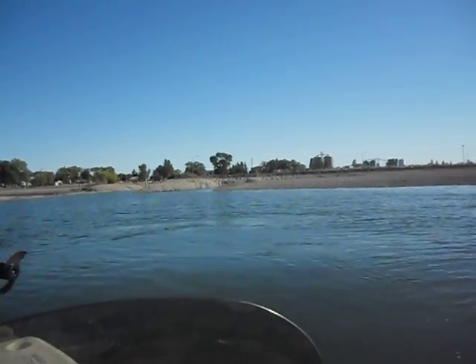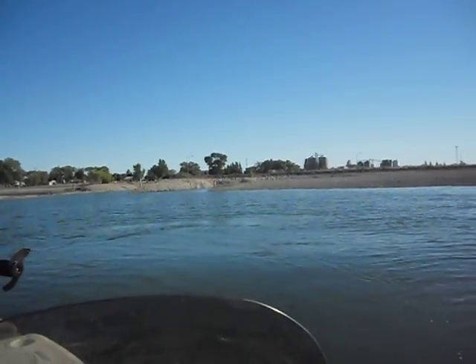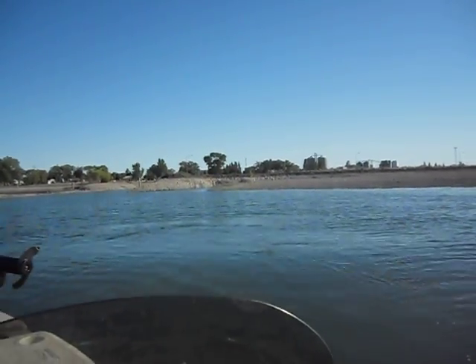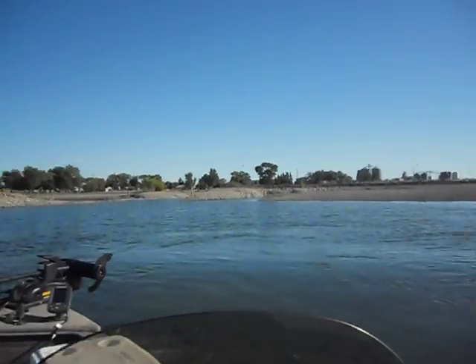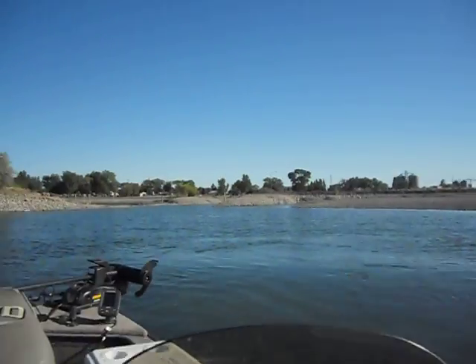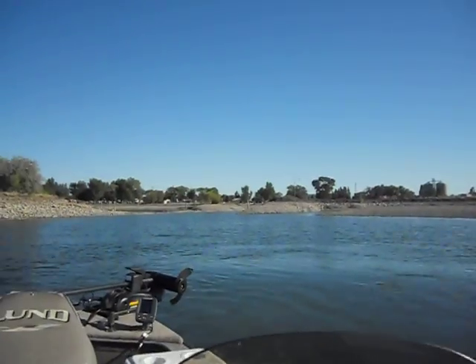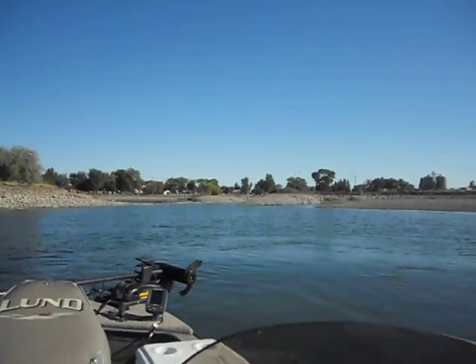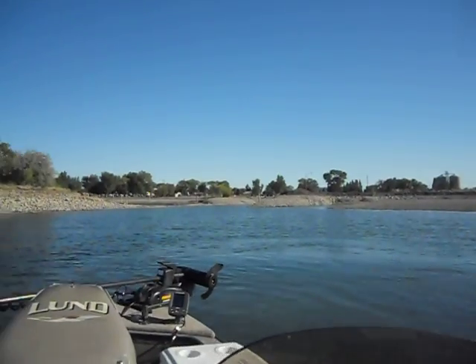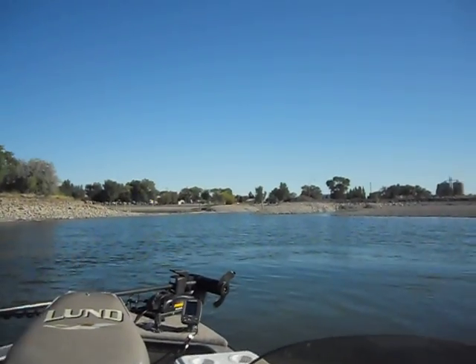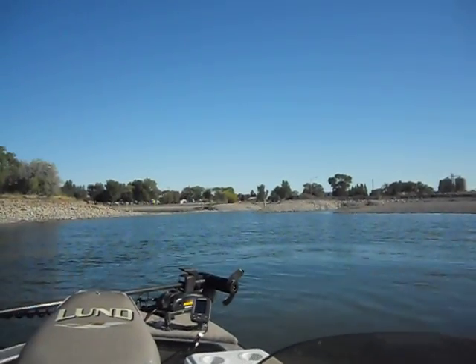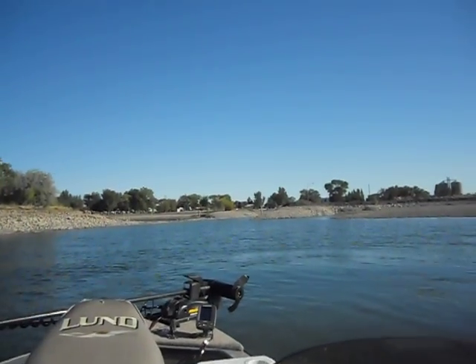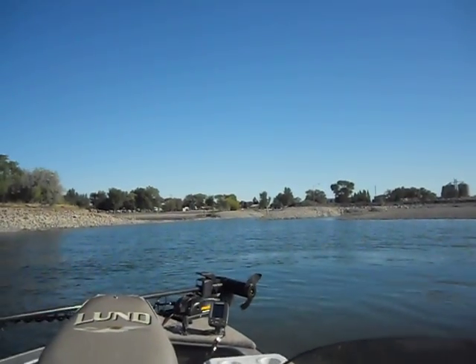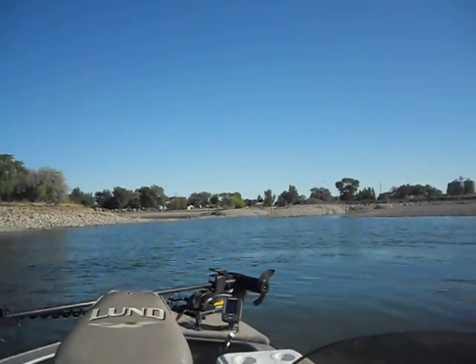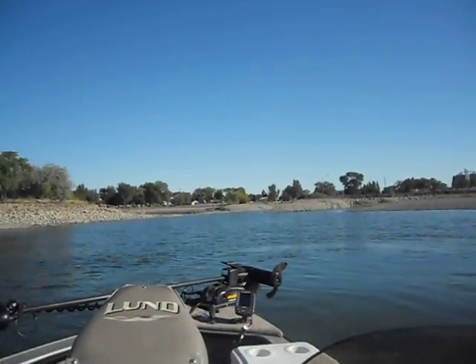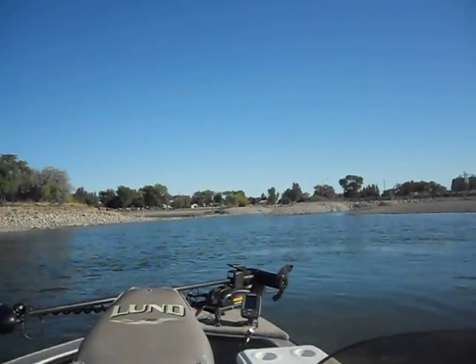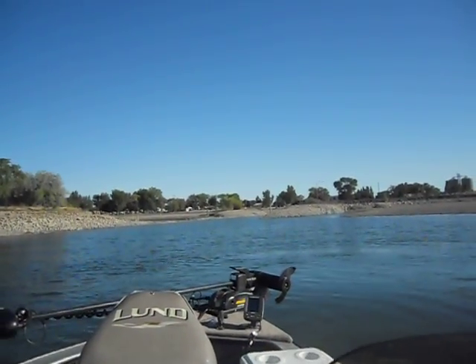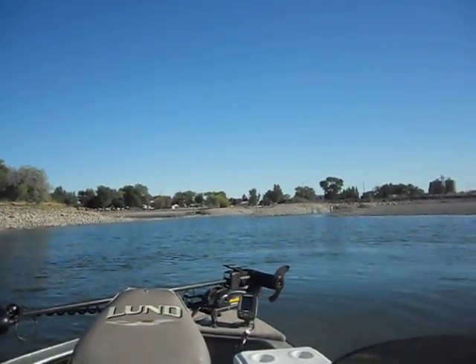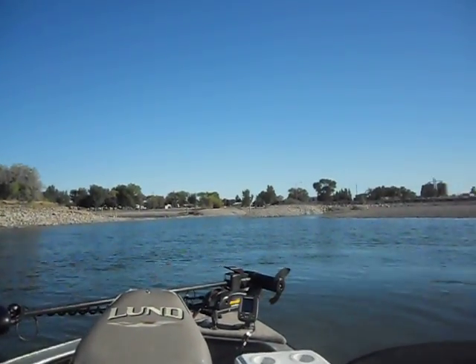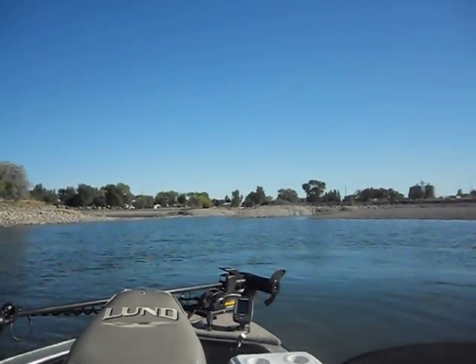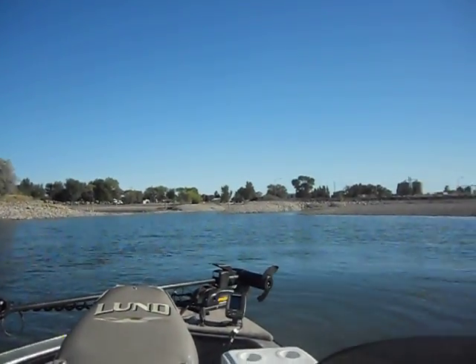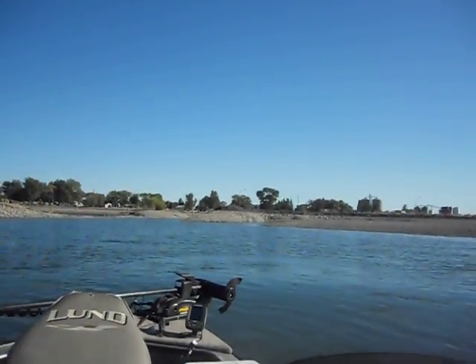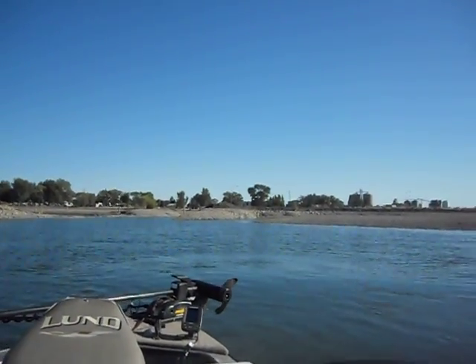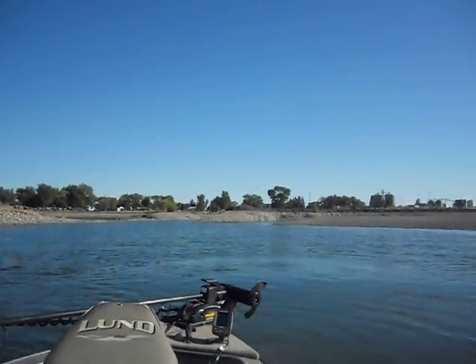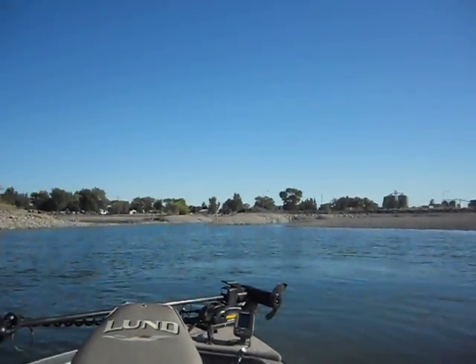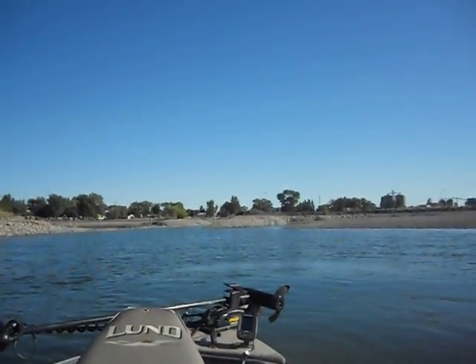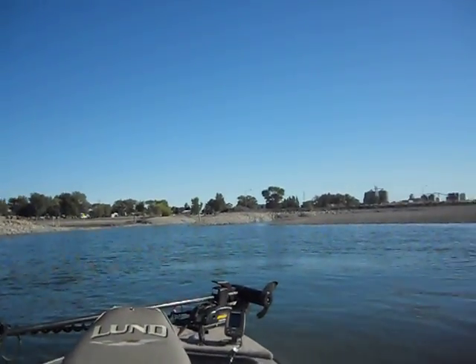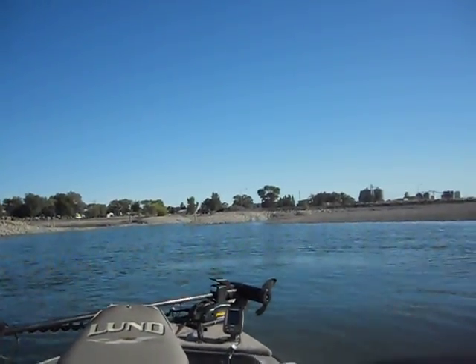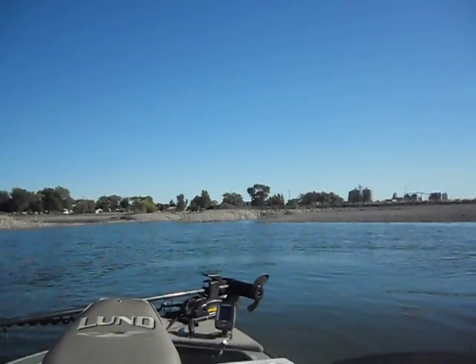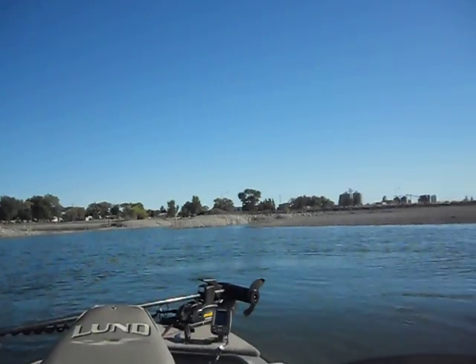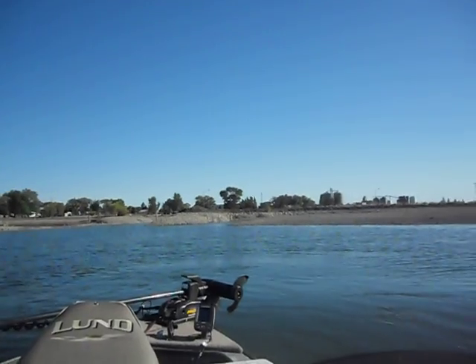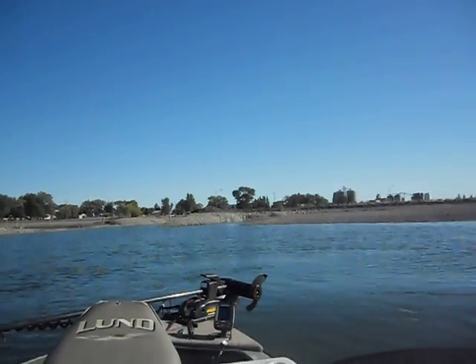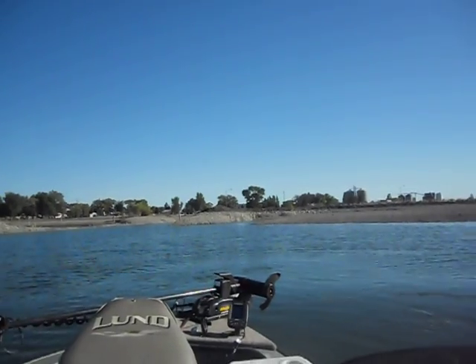Here we are coming into South Banks. The launch.